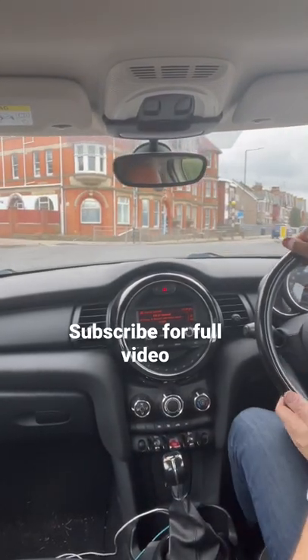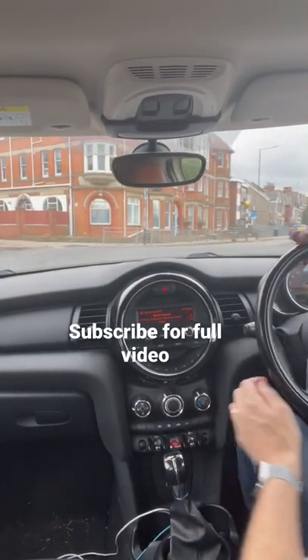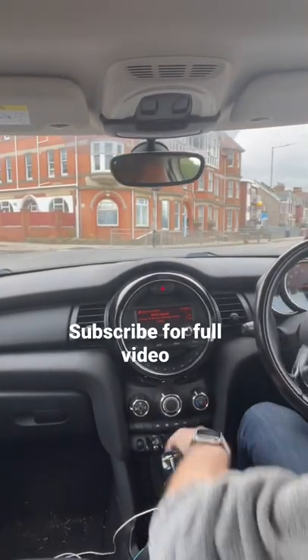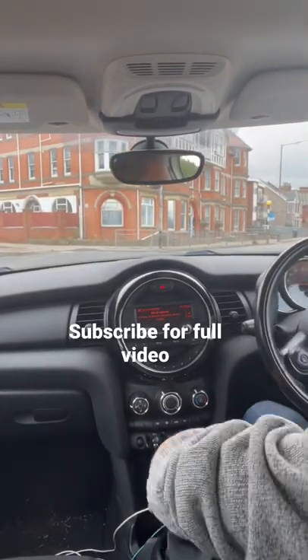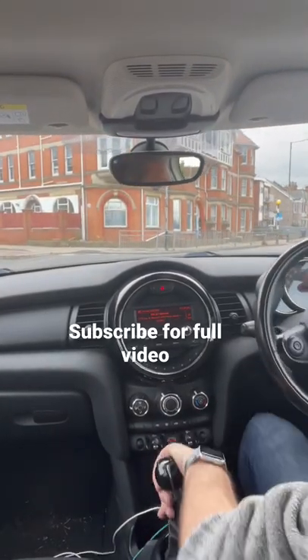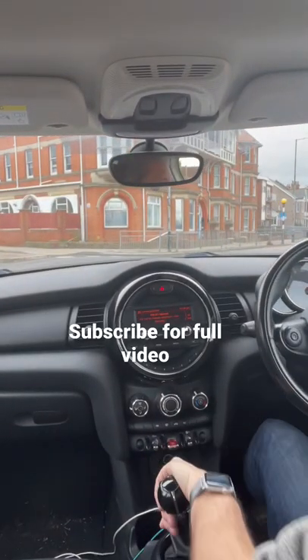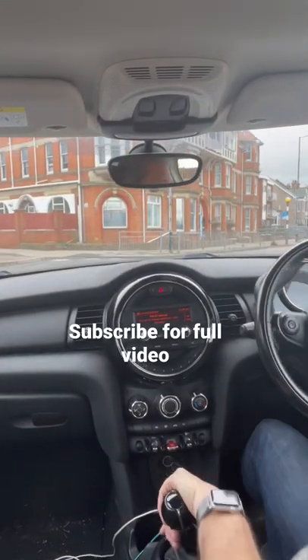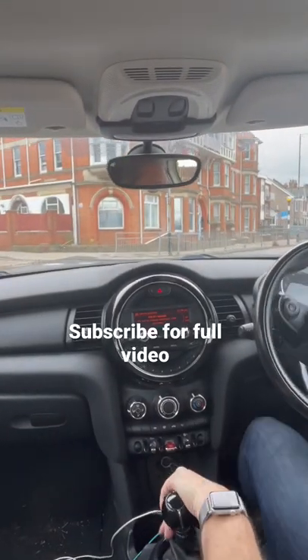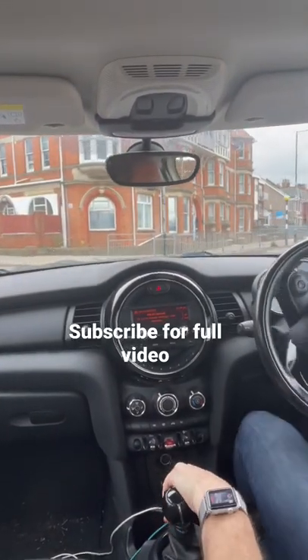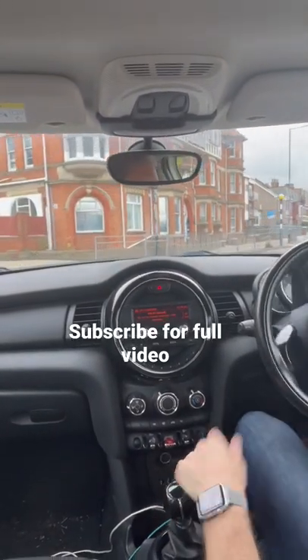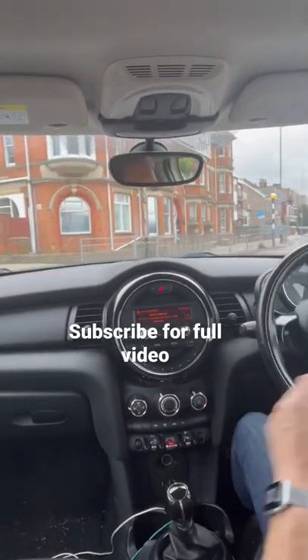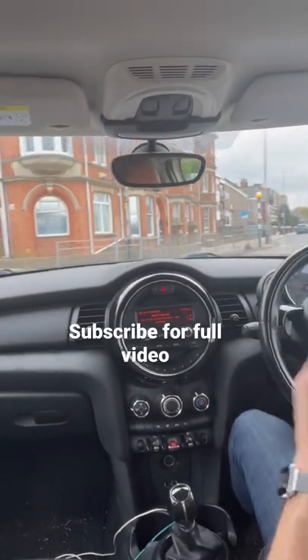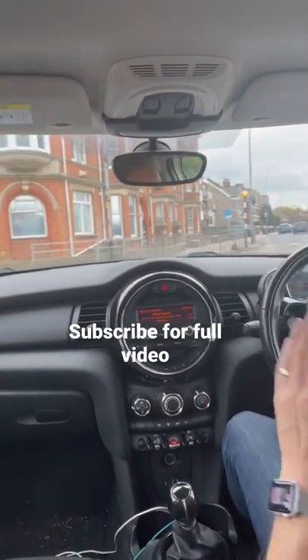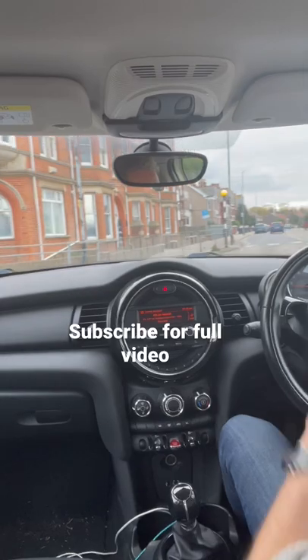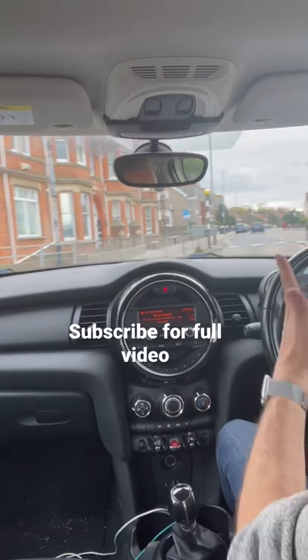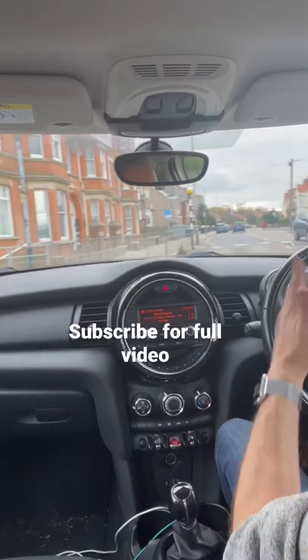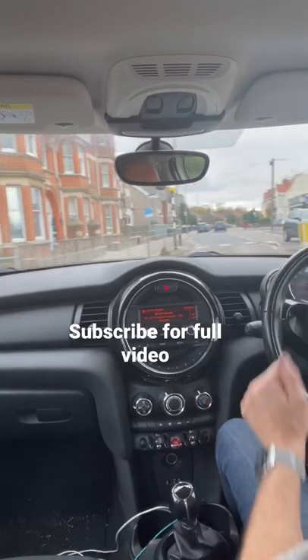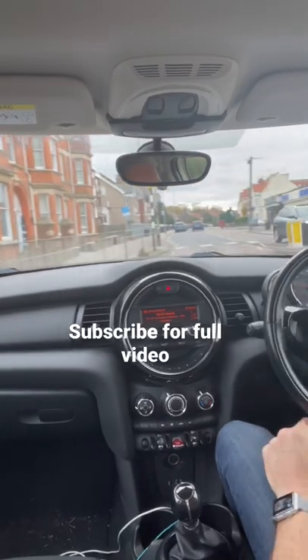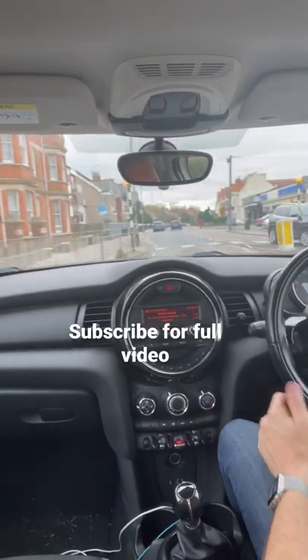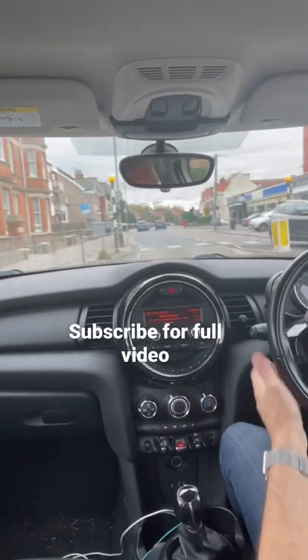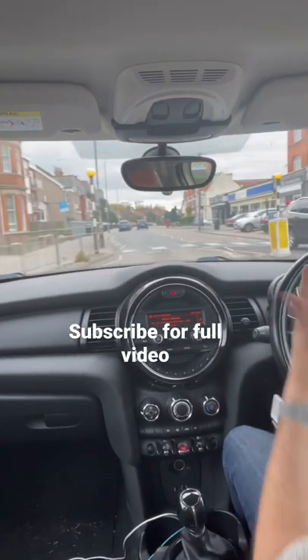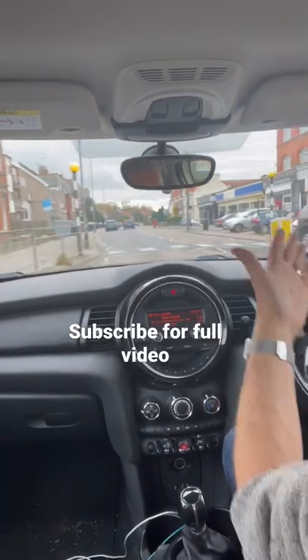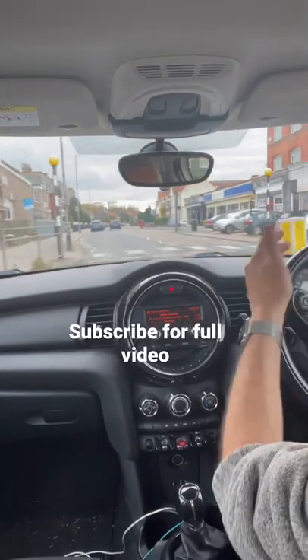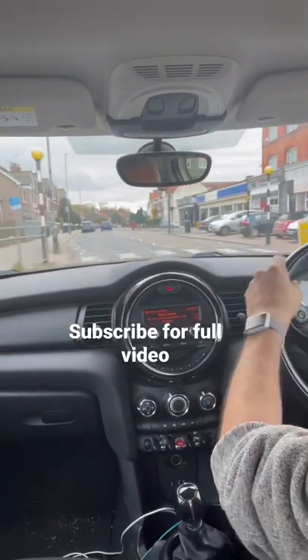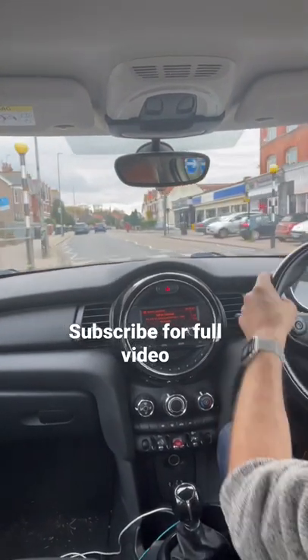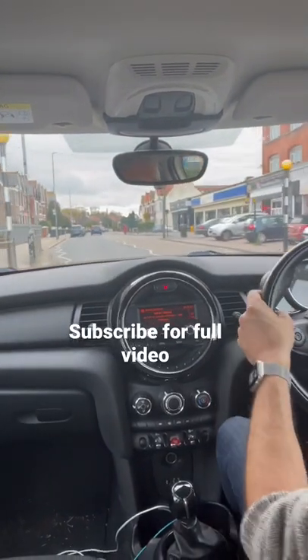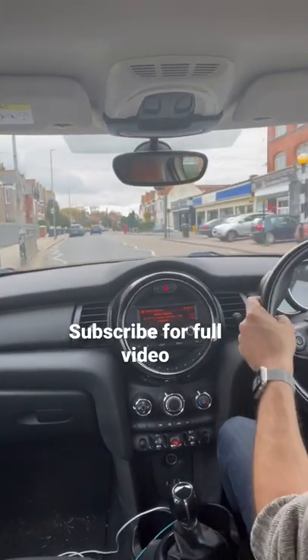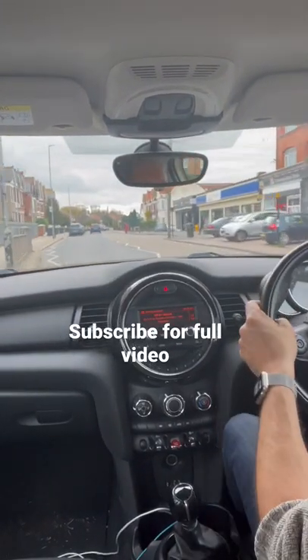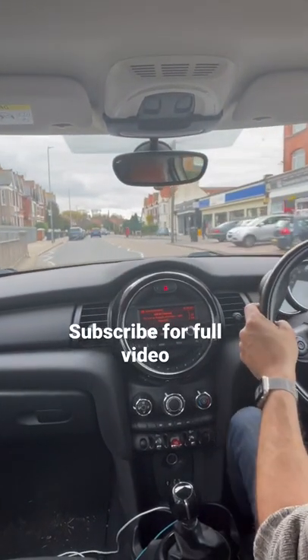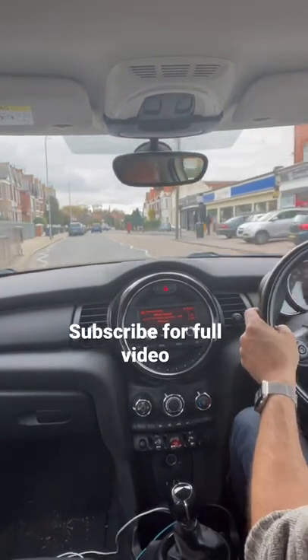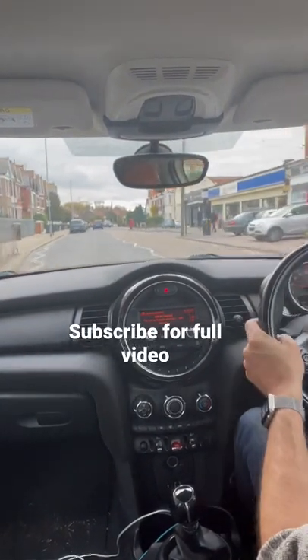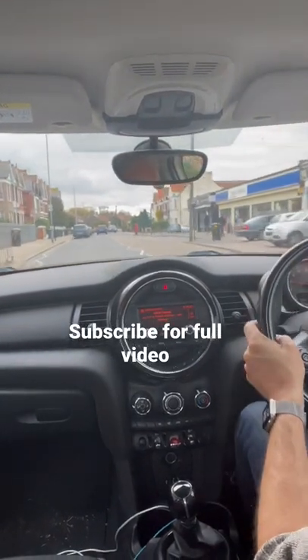There we go. Now we've got a pedestrian crossing — as soon as we come off this roundabout, there is straight into a pedestrian crossing right there.